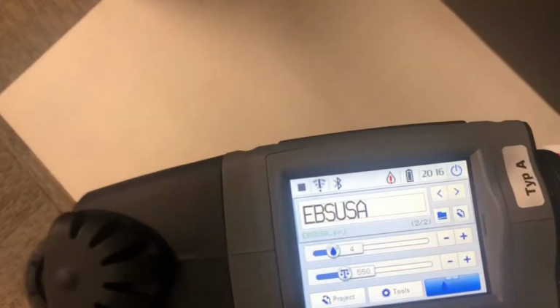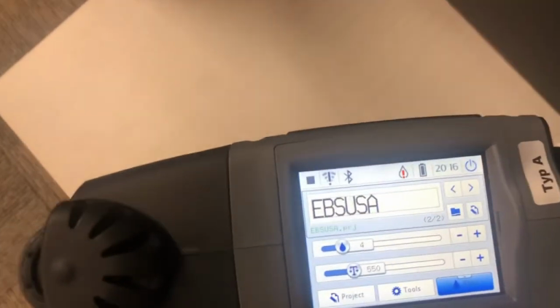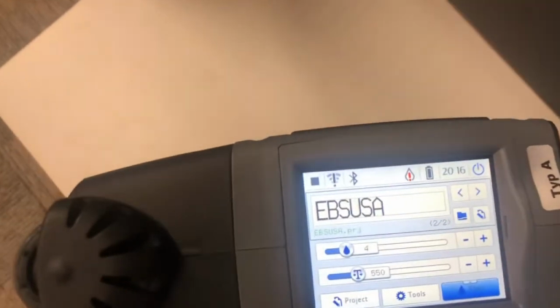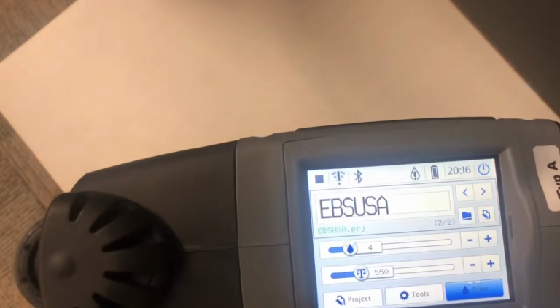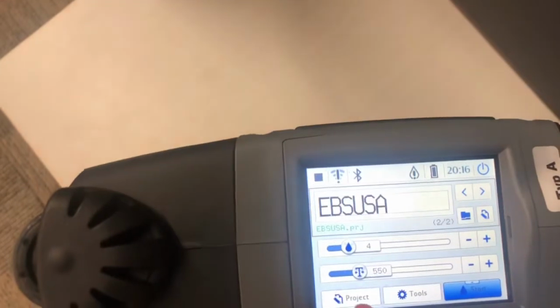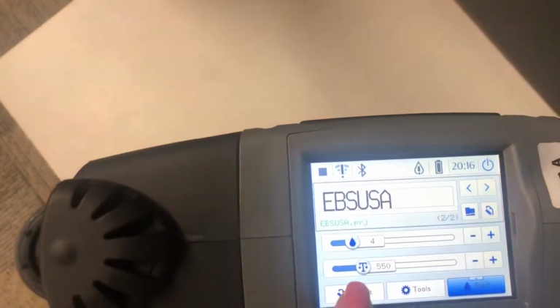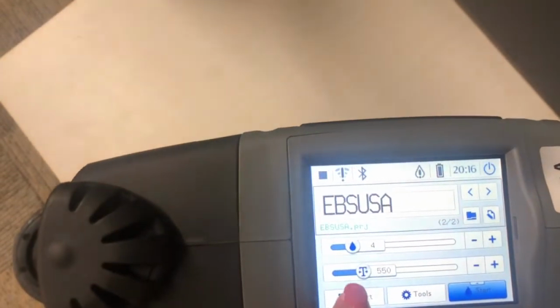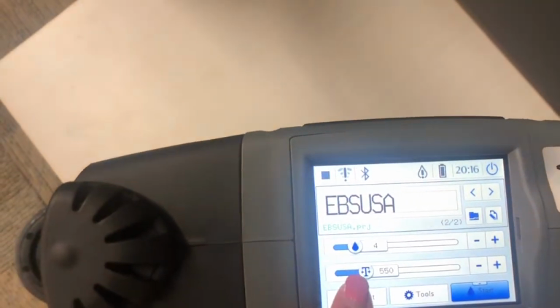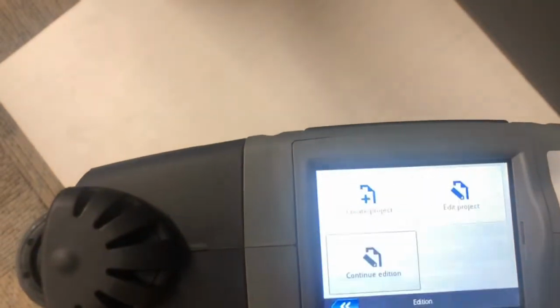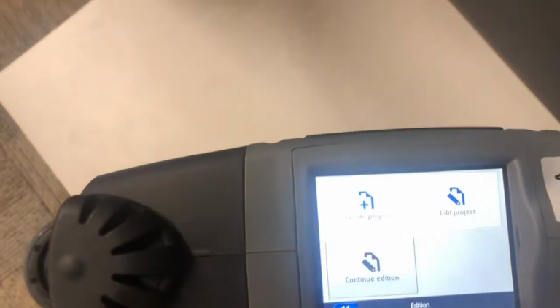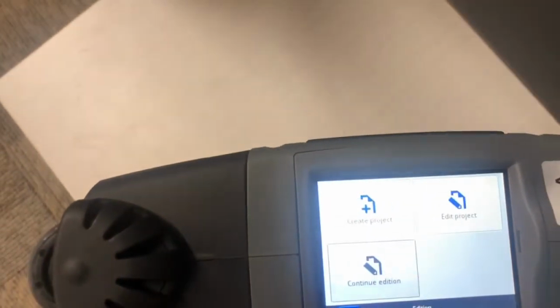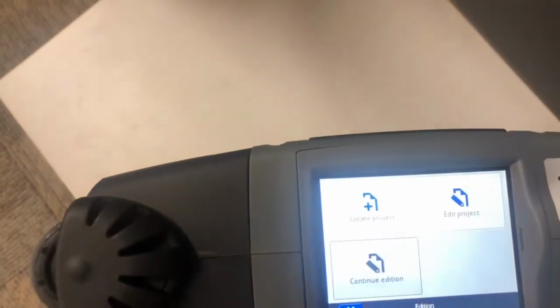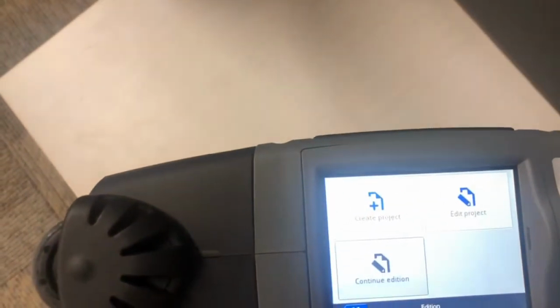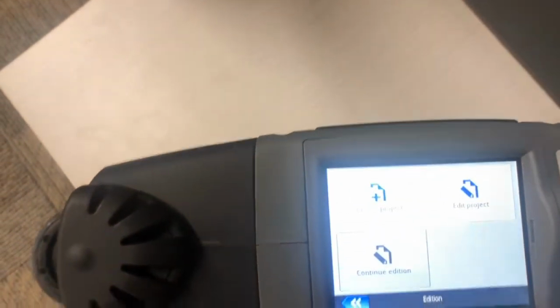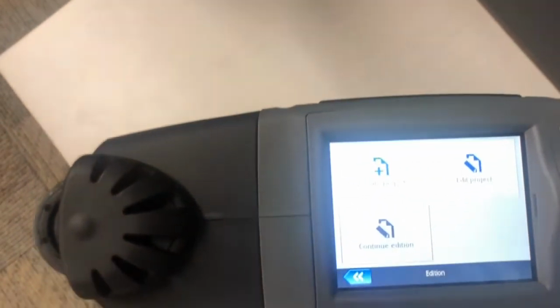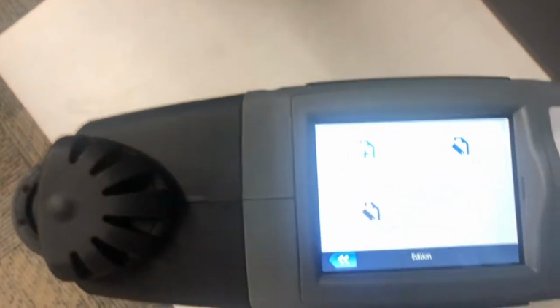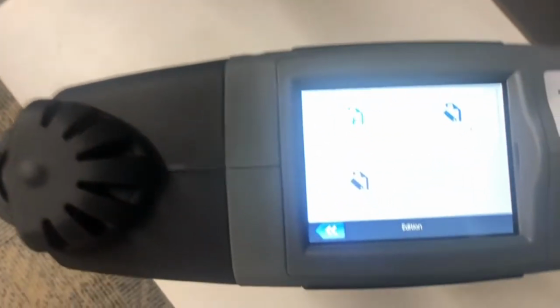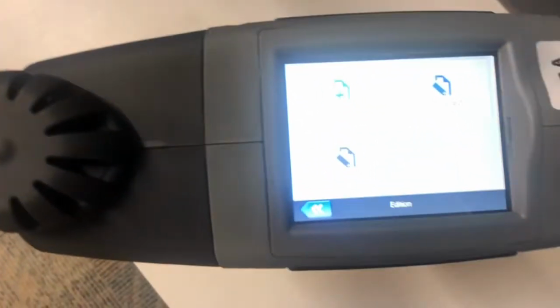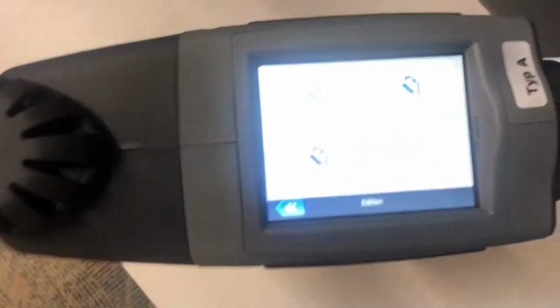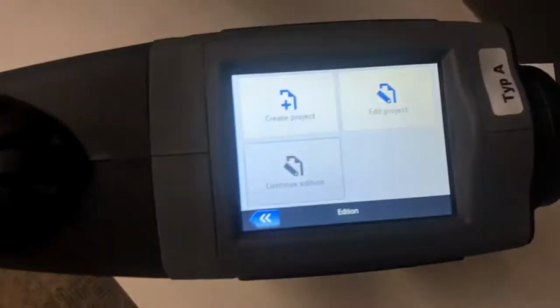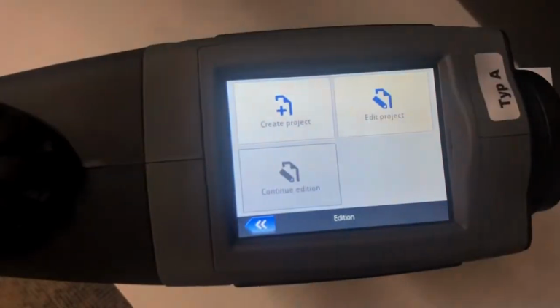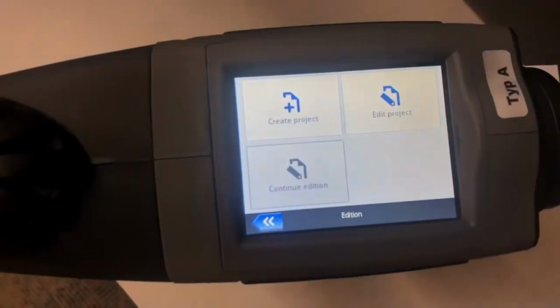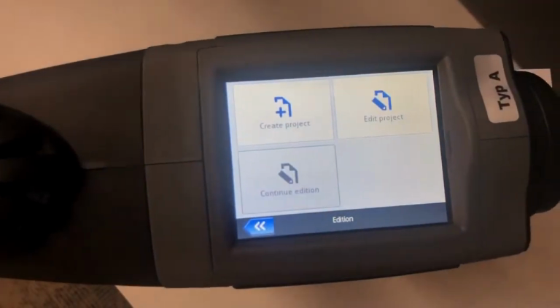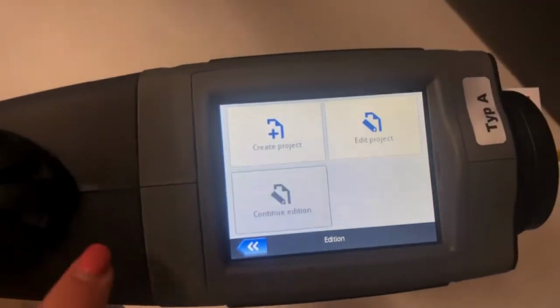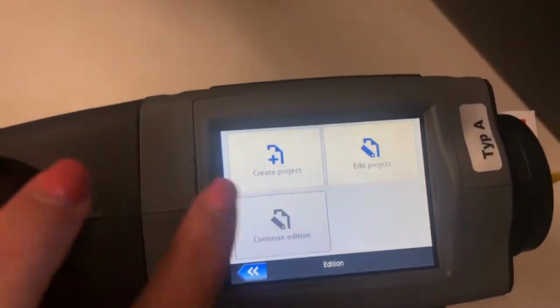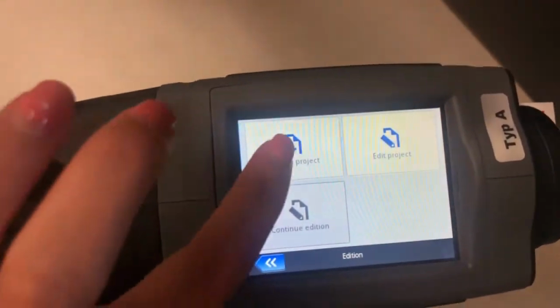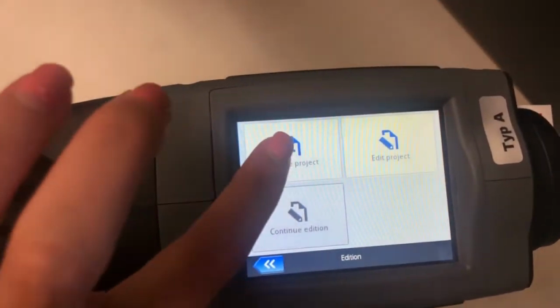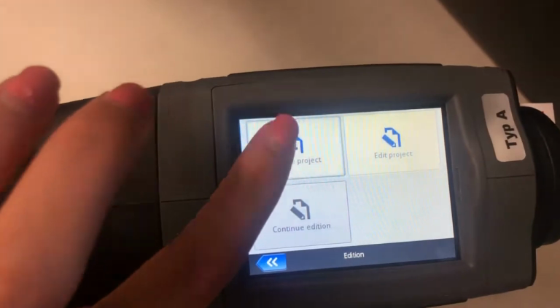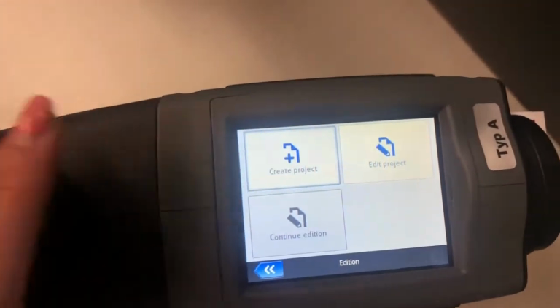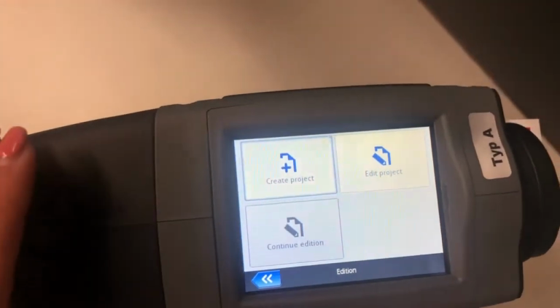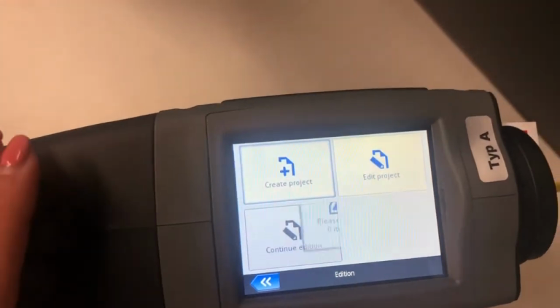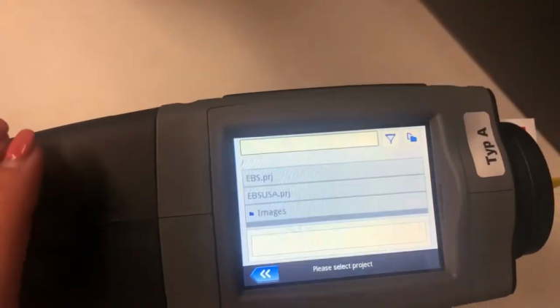You're going to start off by going back to the main screen by clicking Project, and you're going to click Create Project.